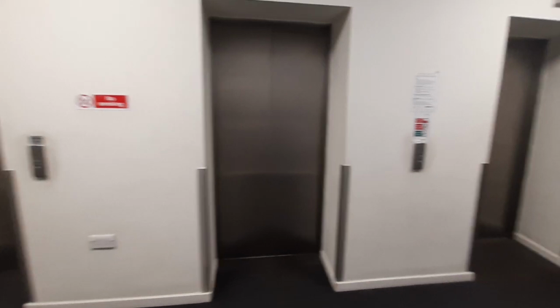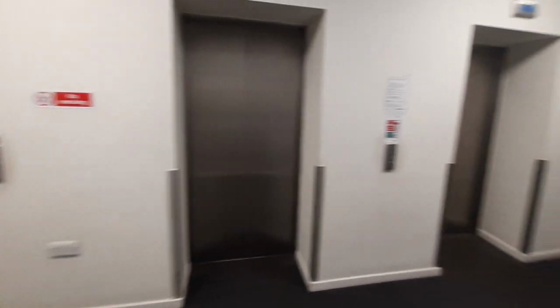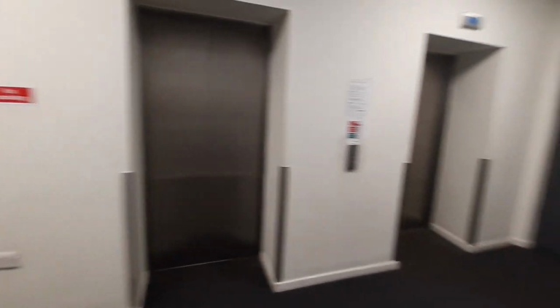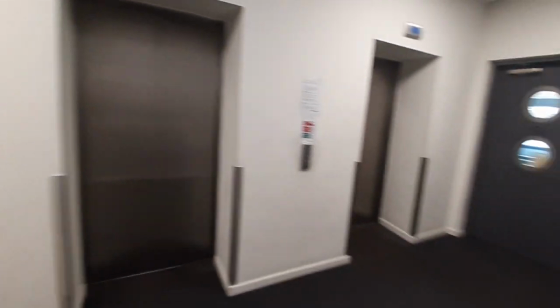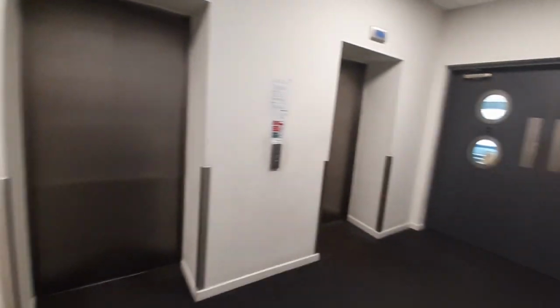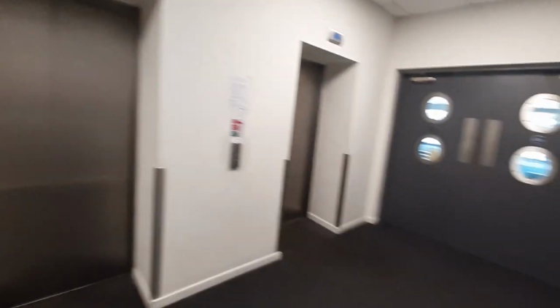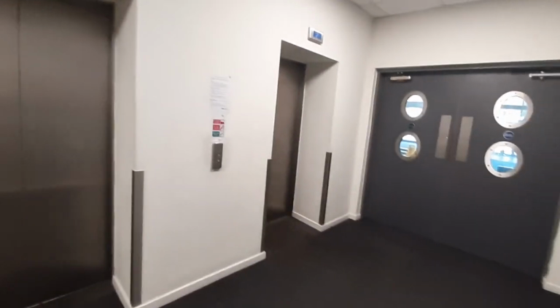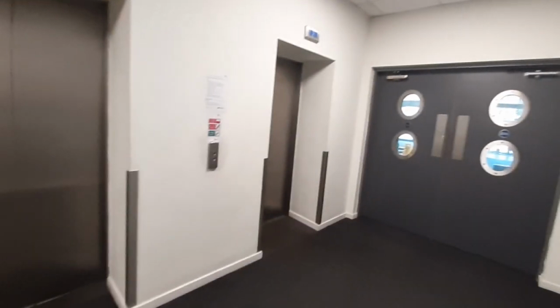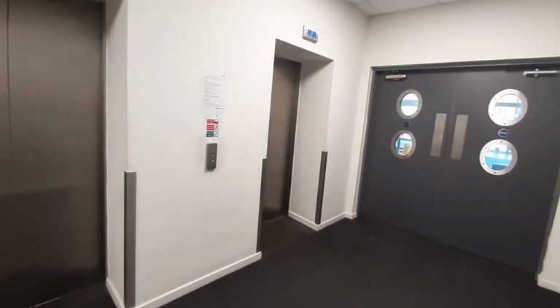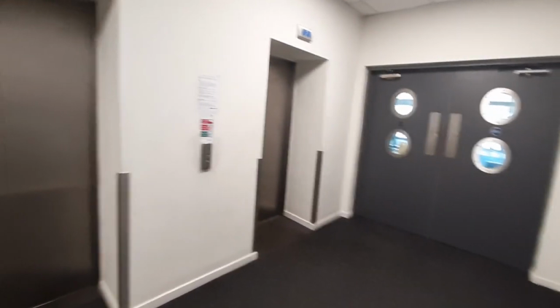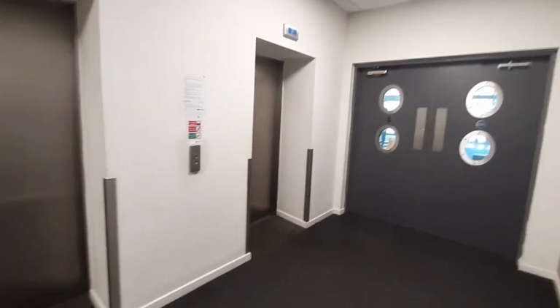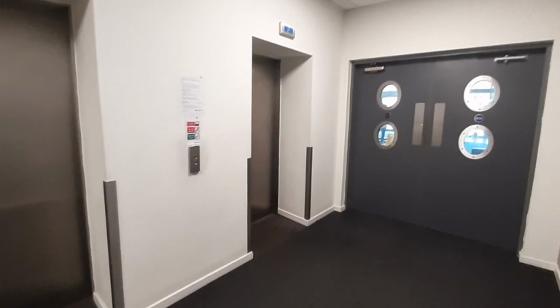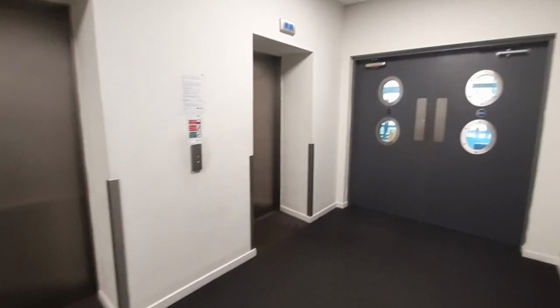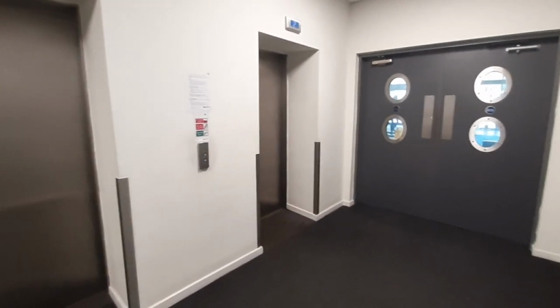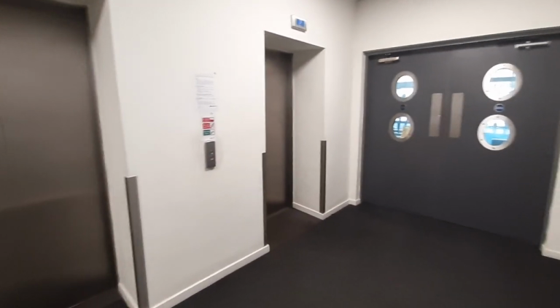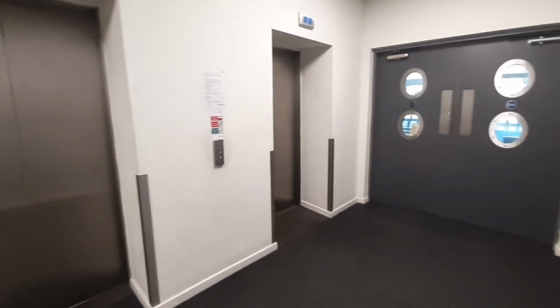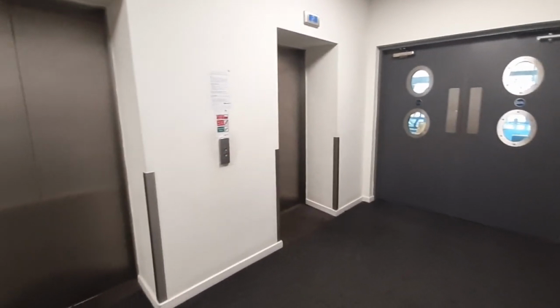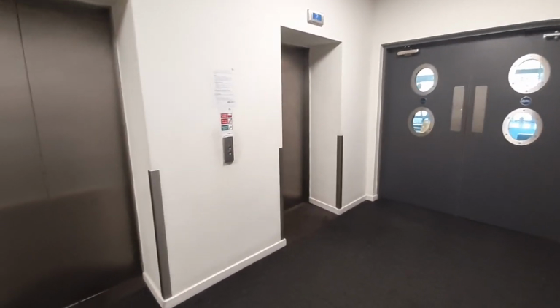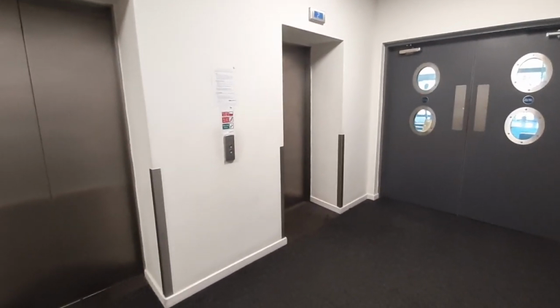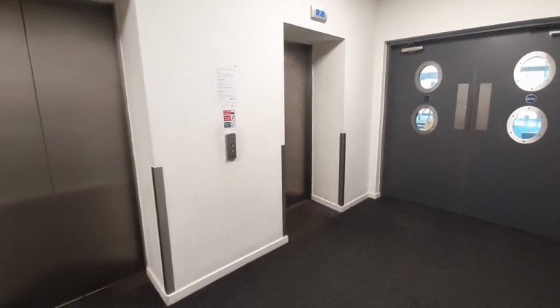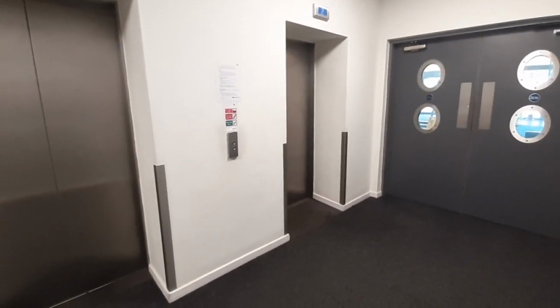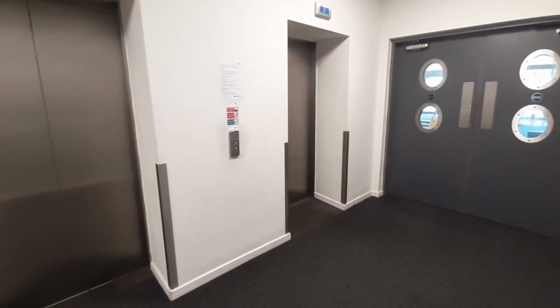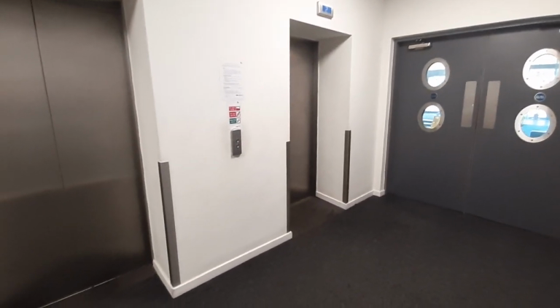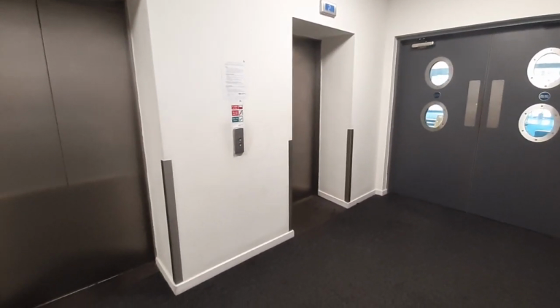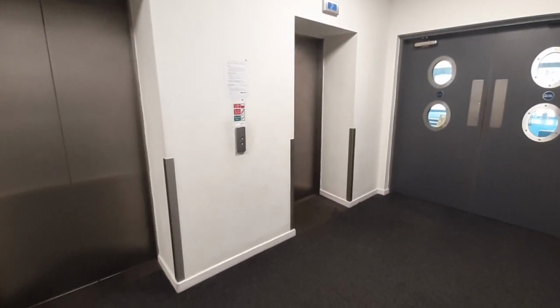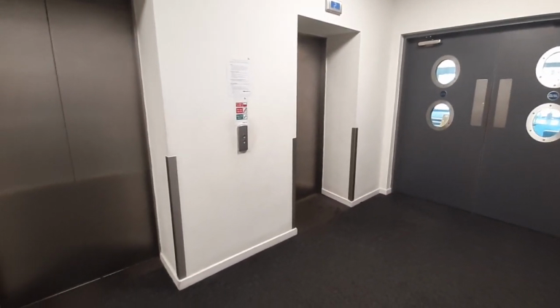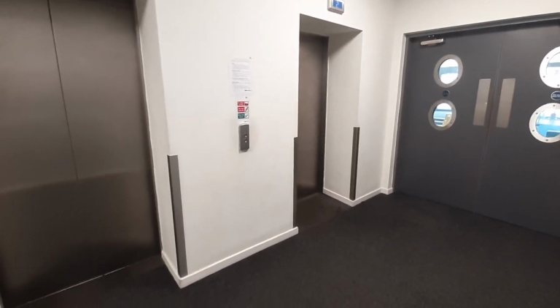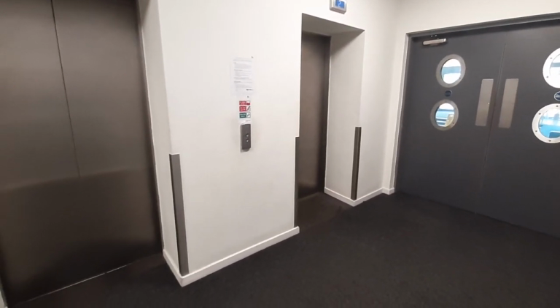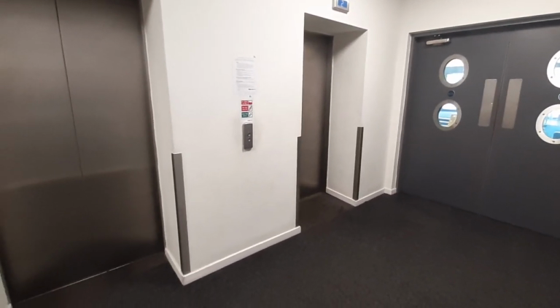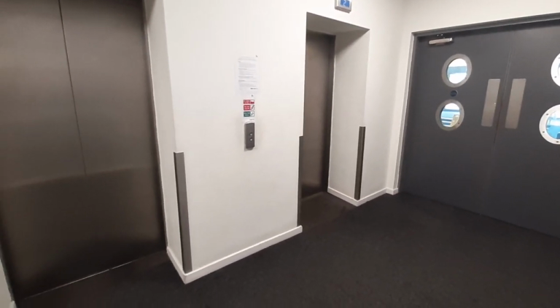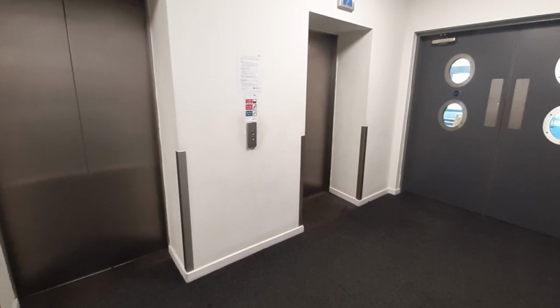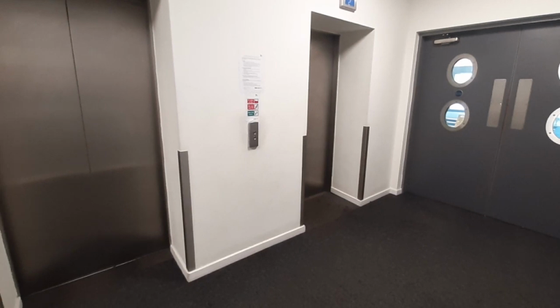Hi, my name is Laura. I'm just at Marco Island to conduct a virtual tour for you to view 418.